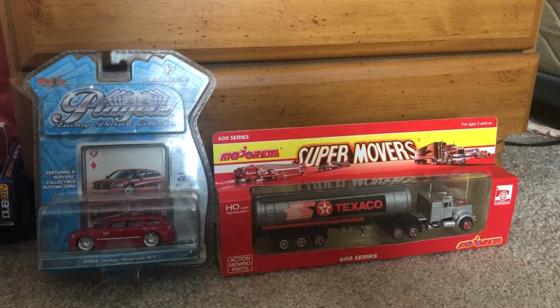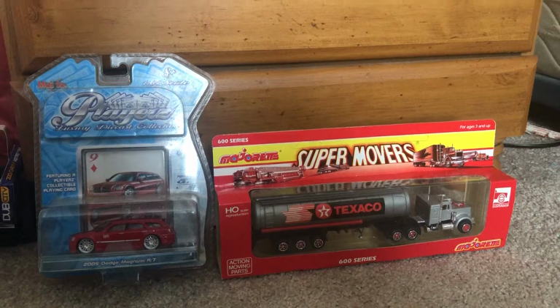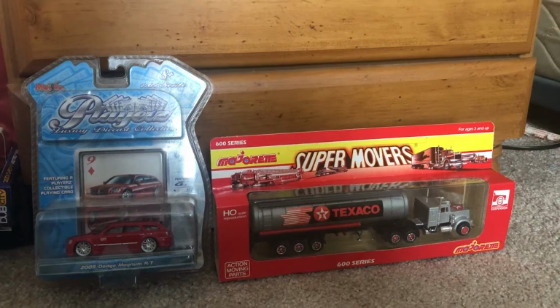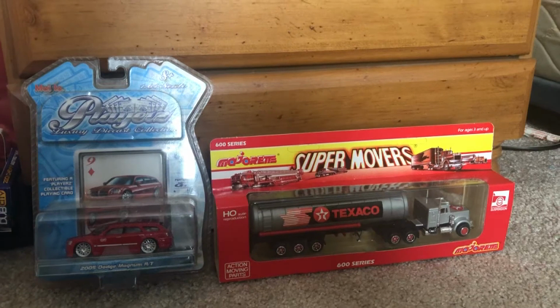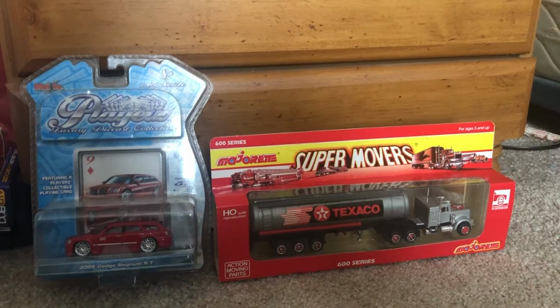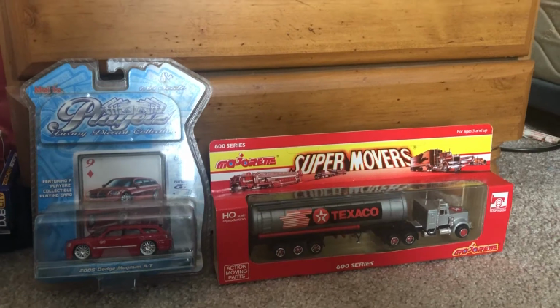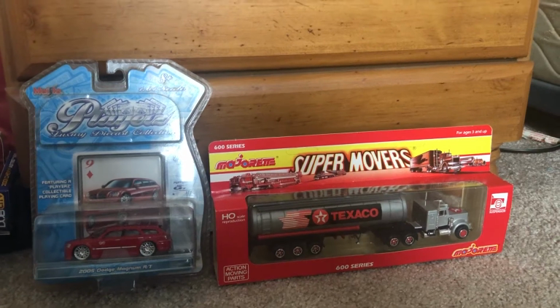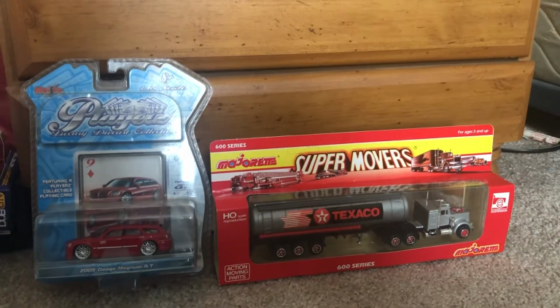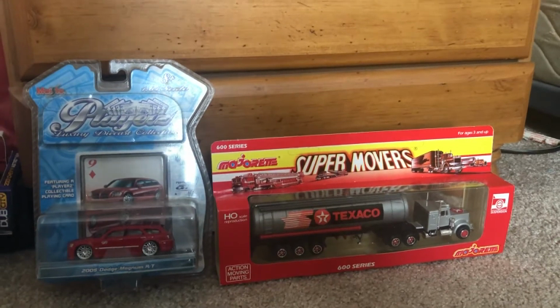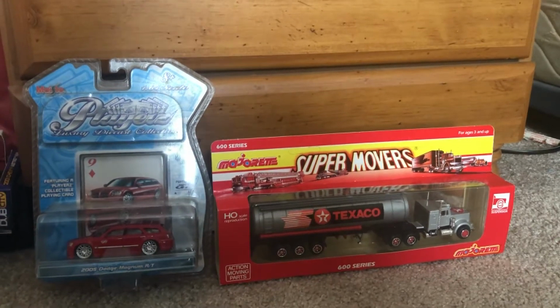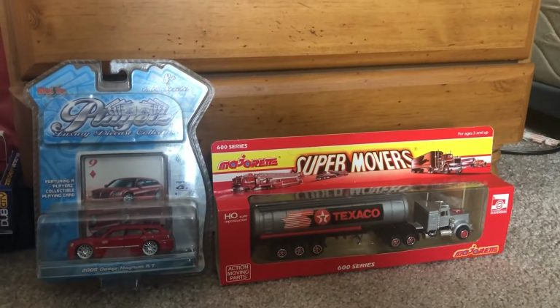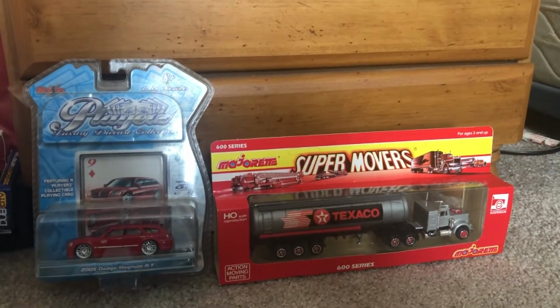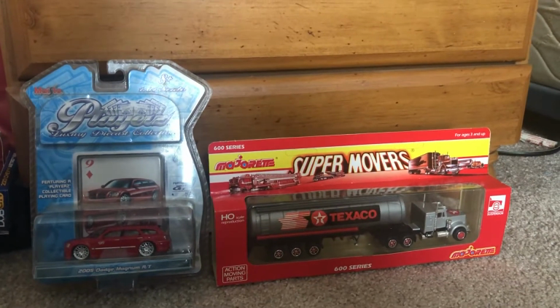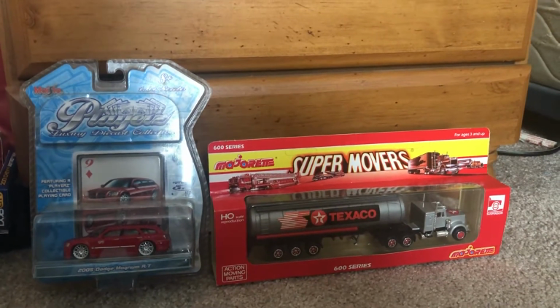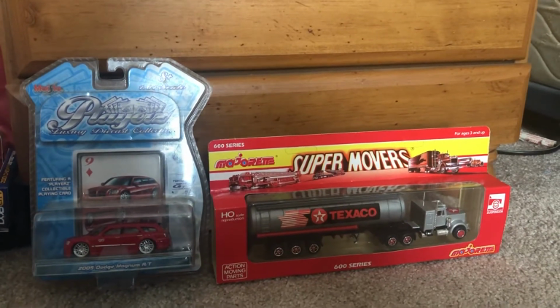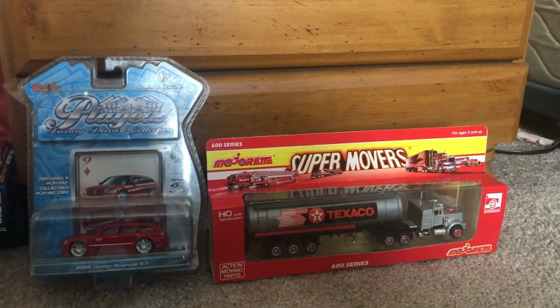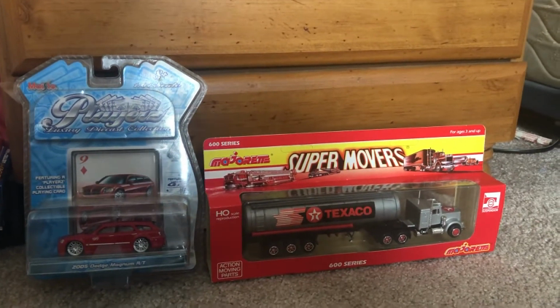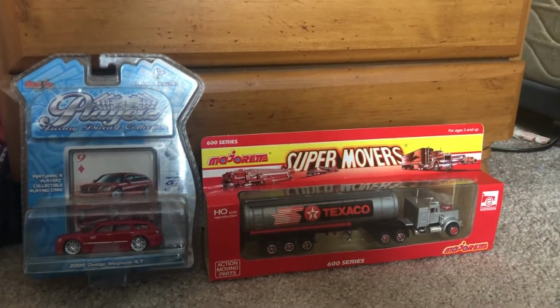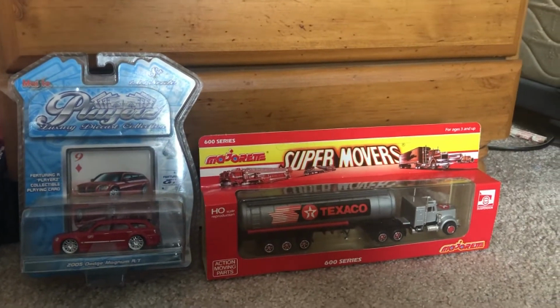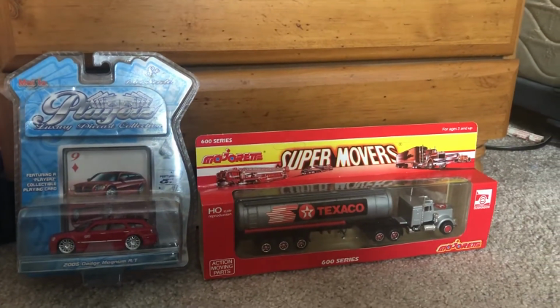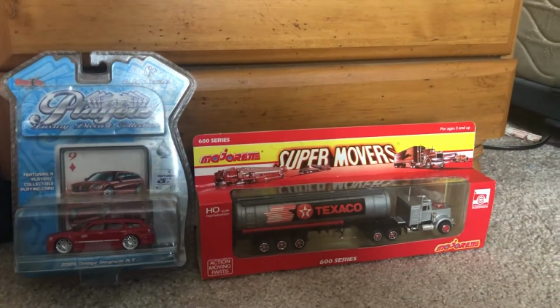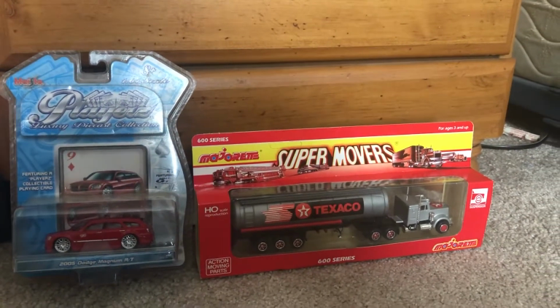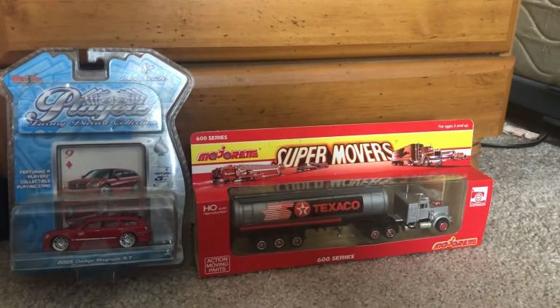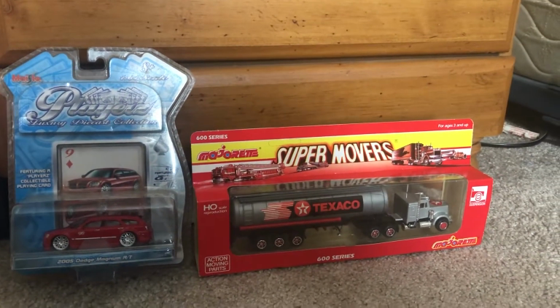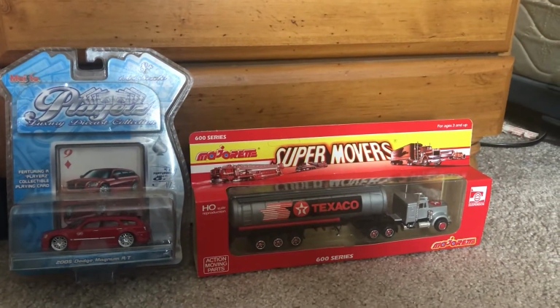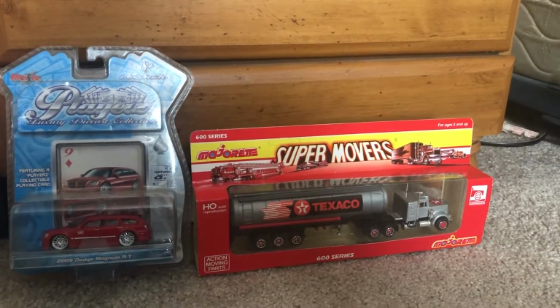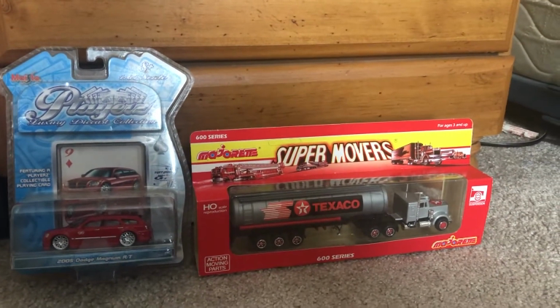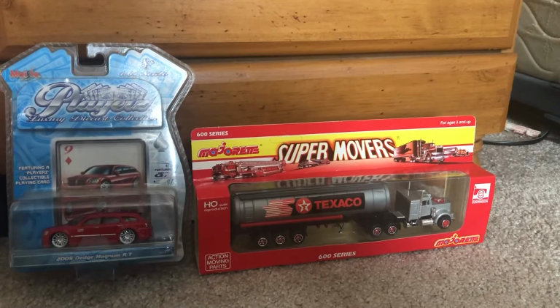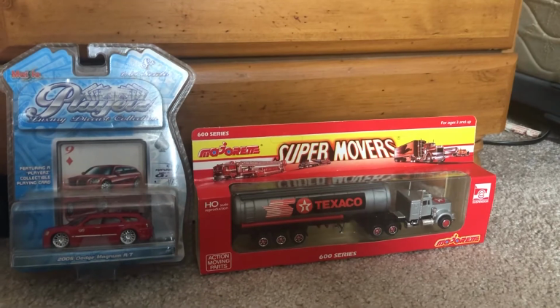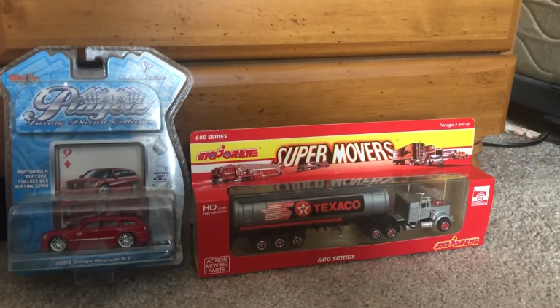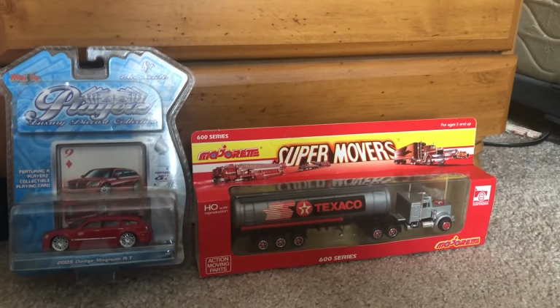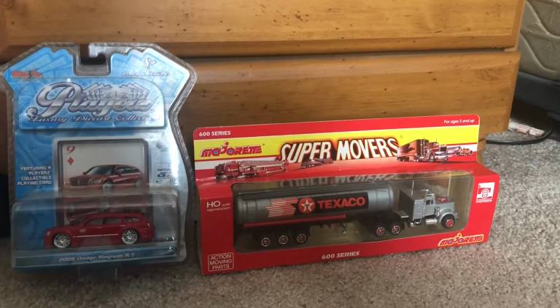Hey, what's up diecast fans, Joel of 20 studios here, today bringing another quick review of two more models that I ordered from eBay.